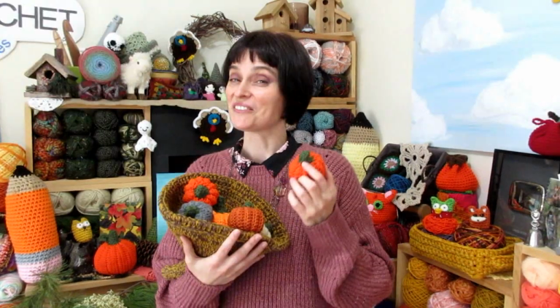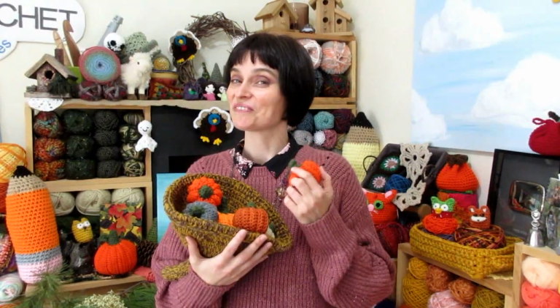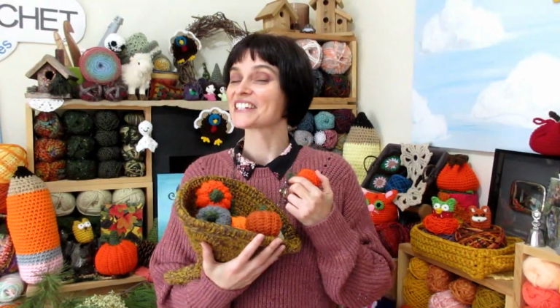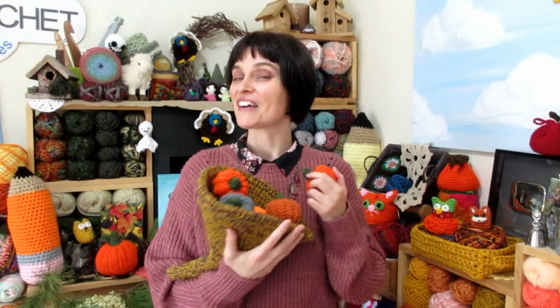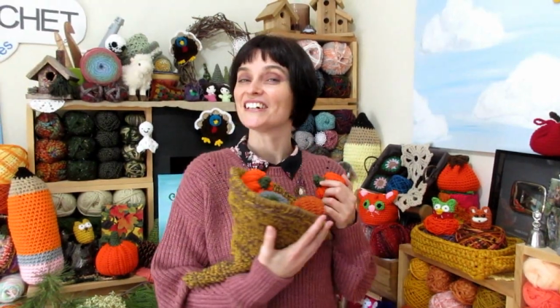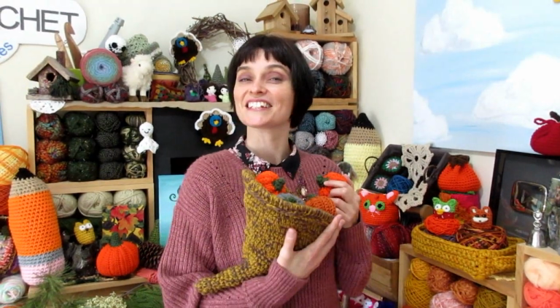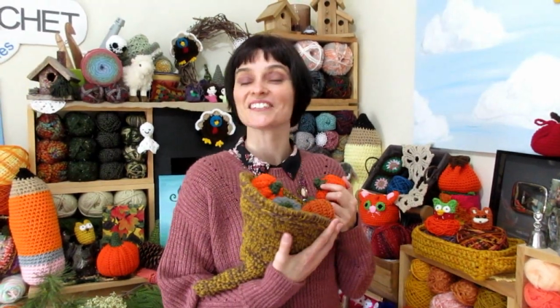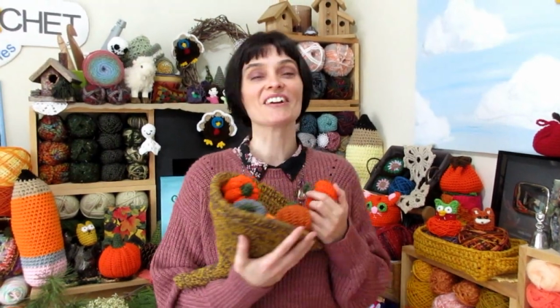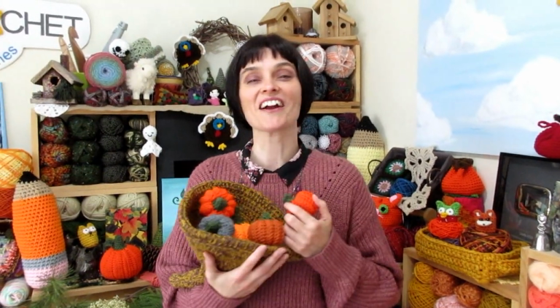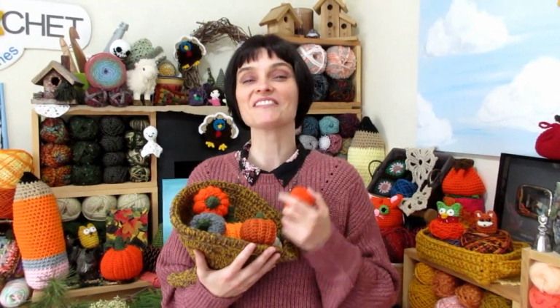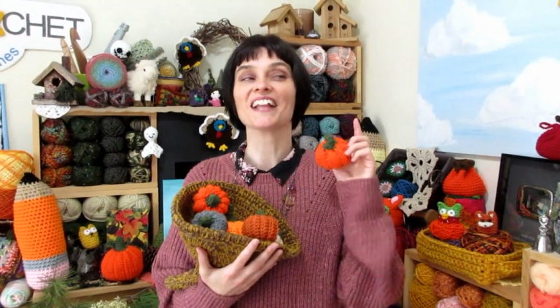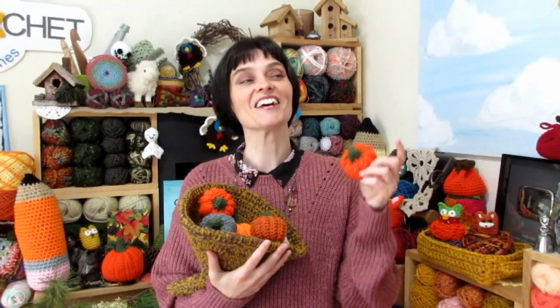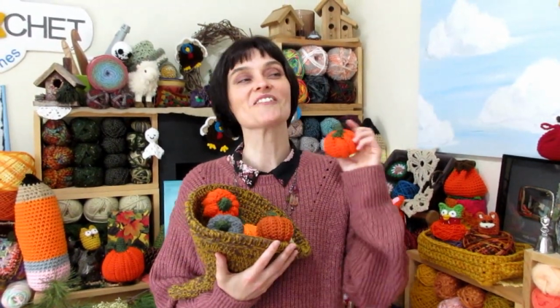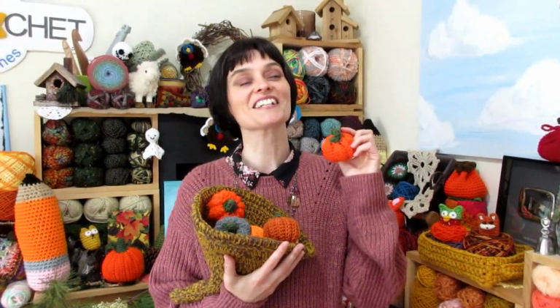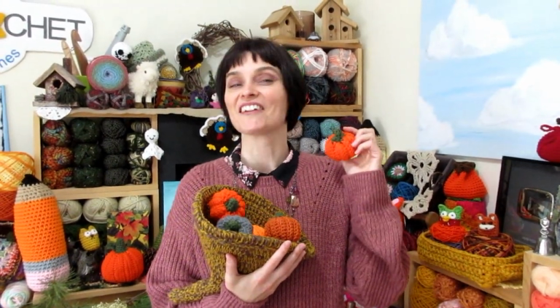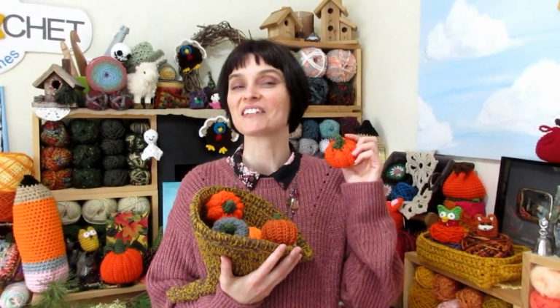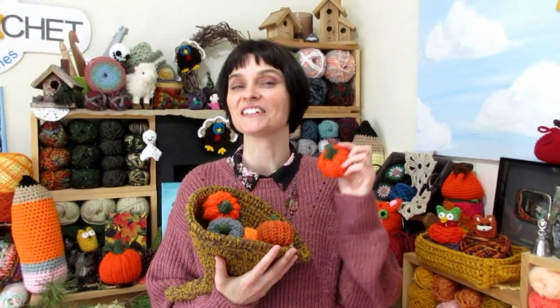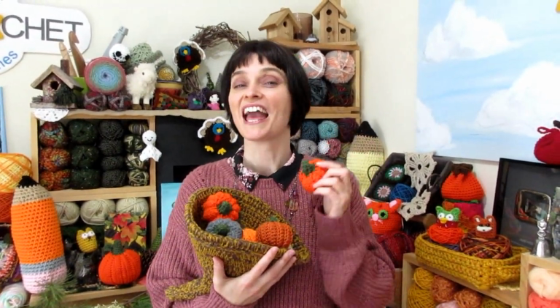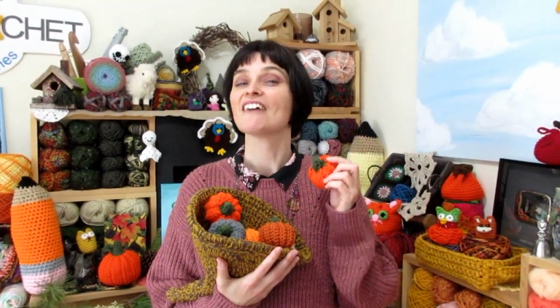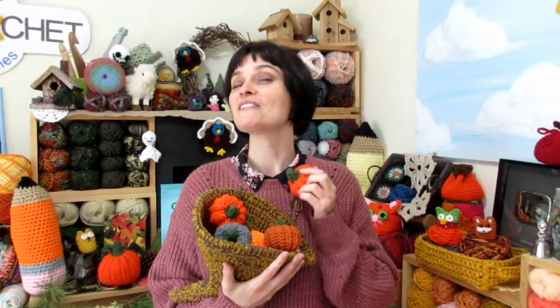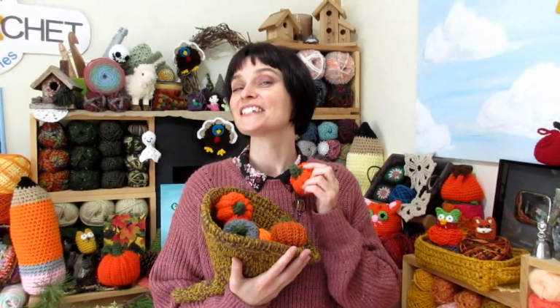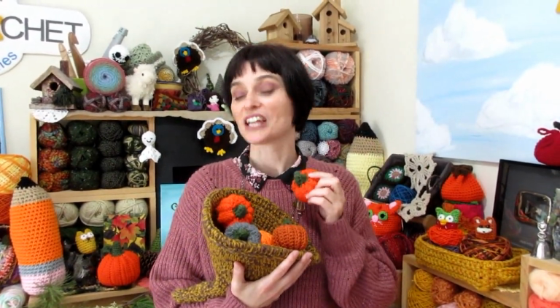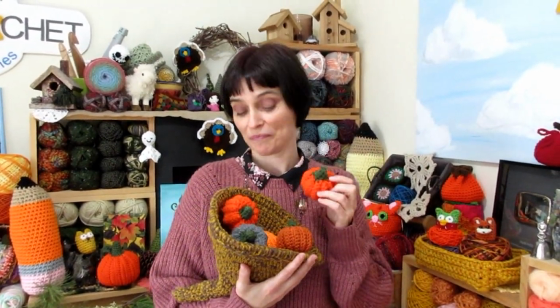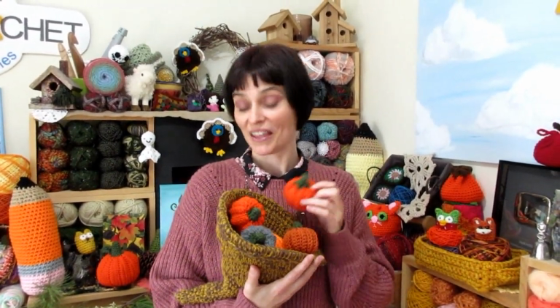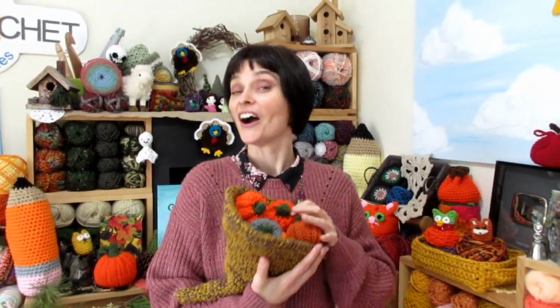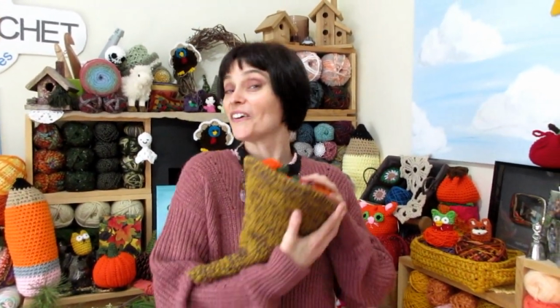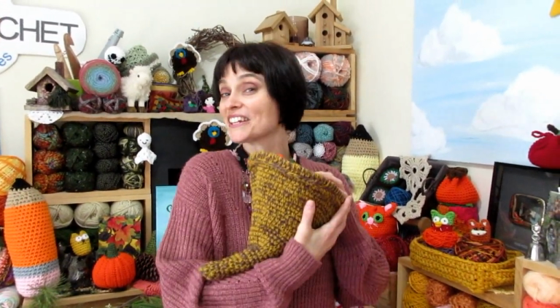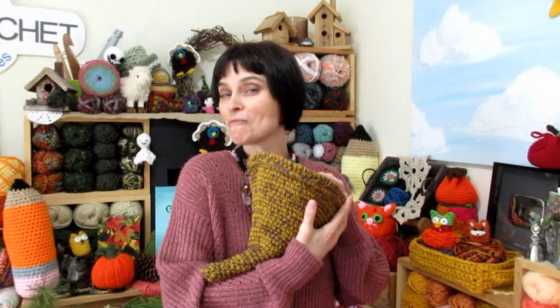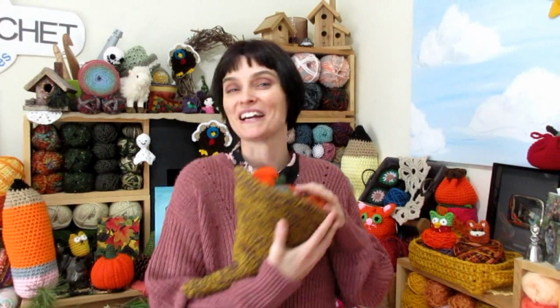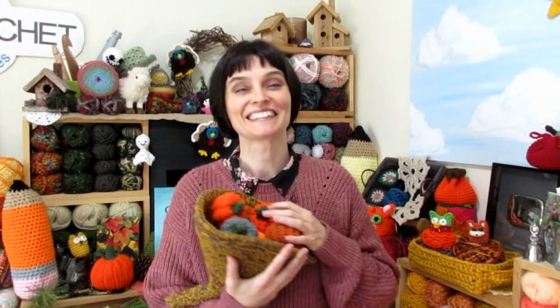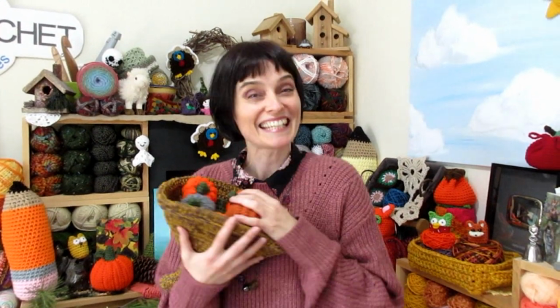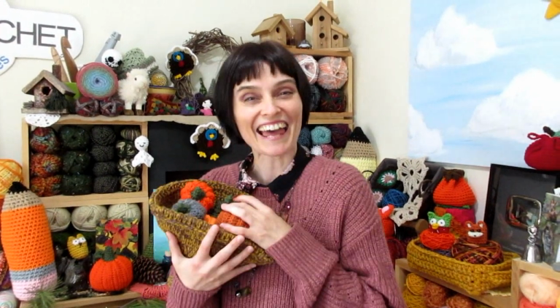So let's grab our hooks, grab our yarn, and we'll head on over to the craft table and stitch up a cornucopia together.